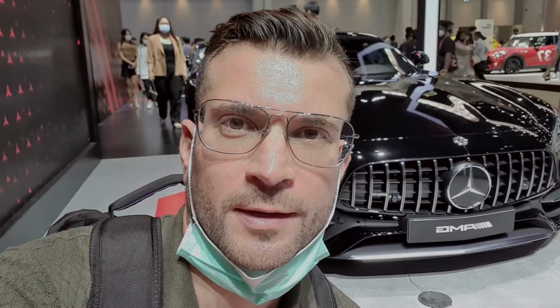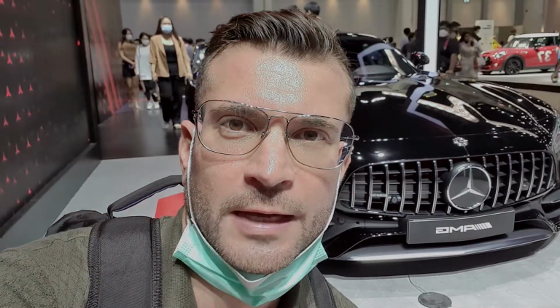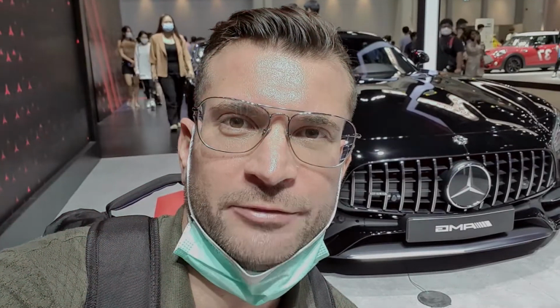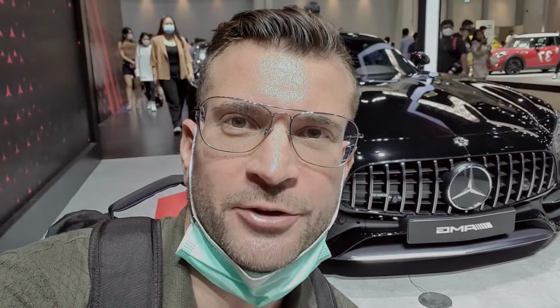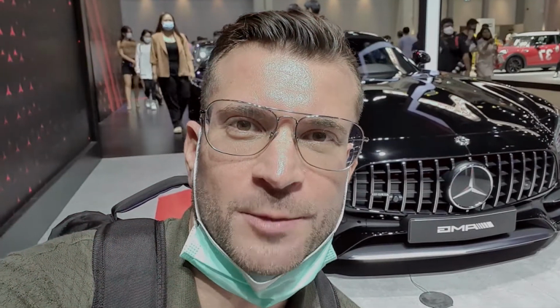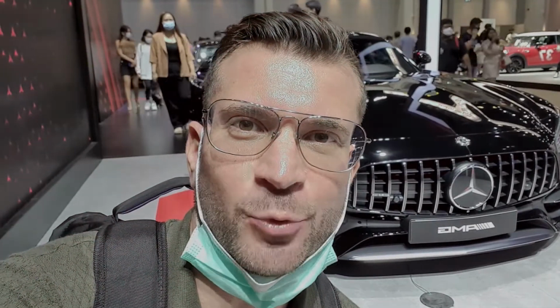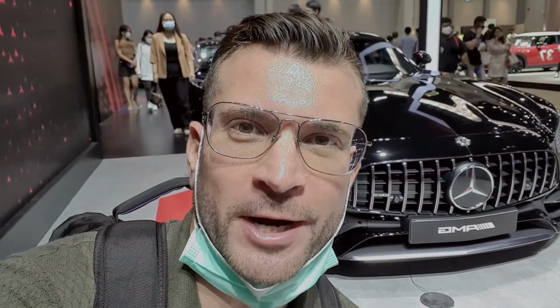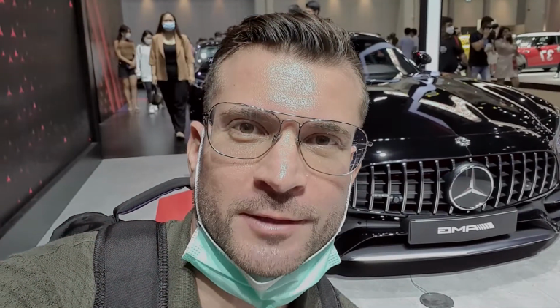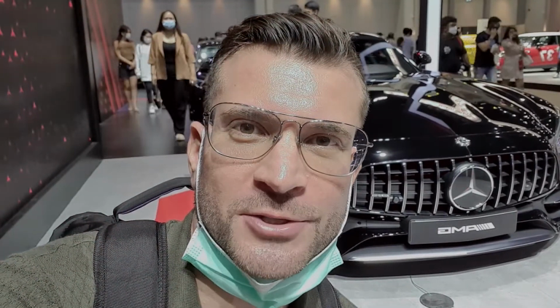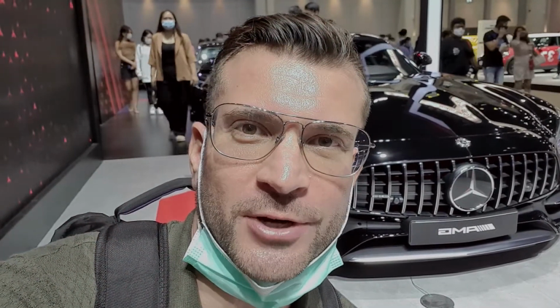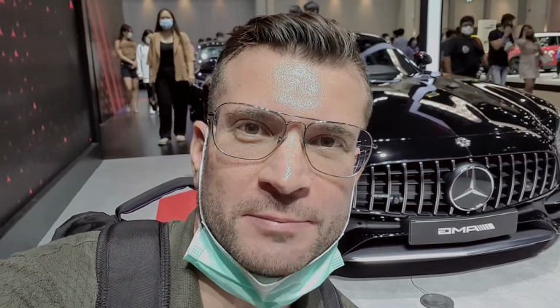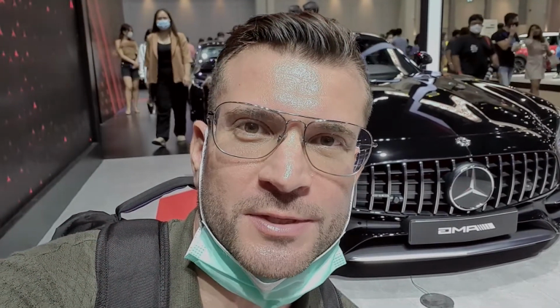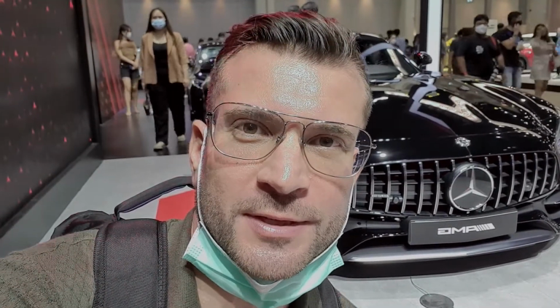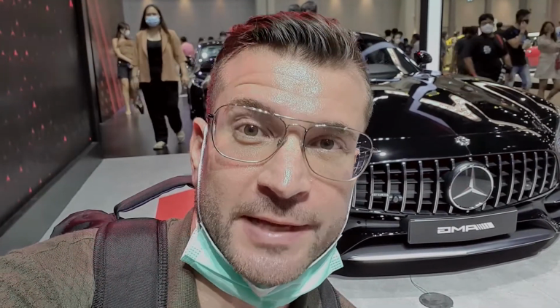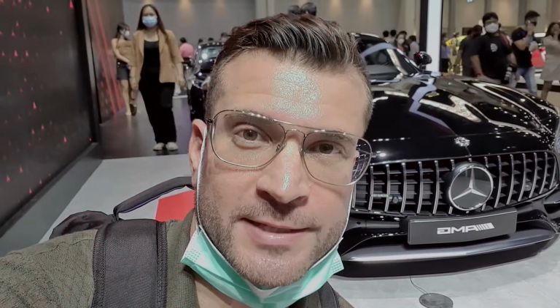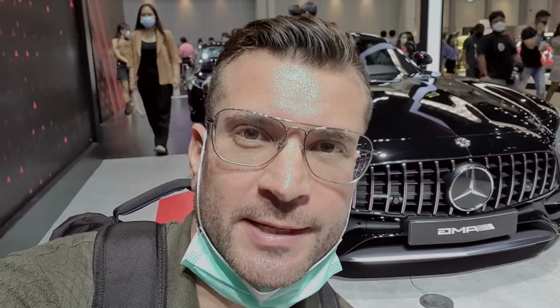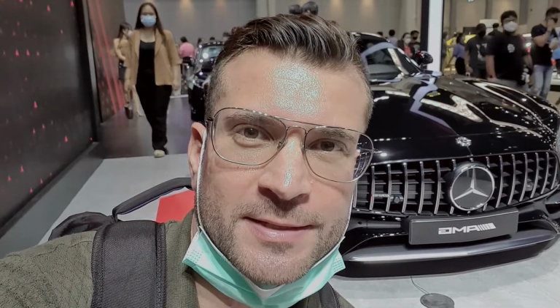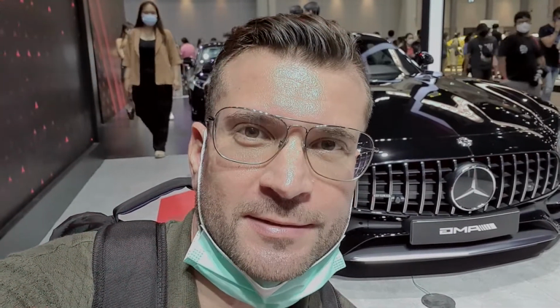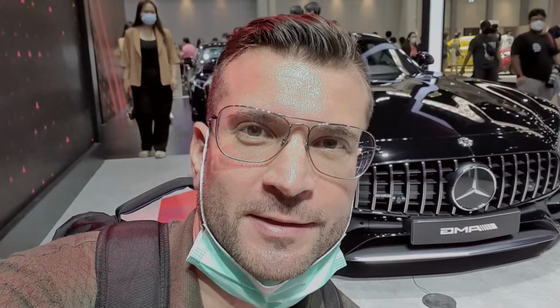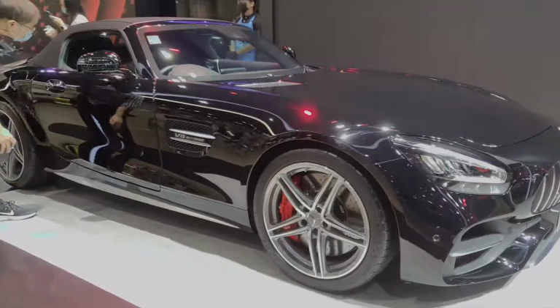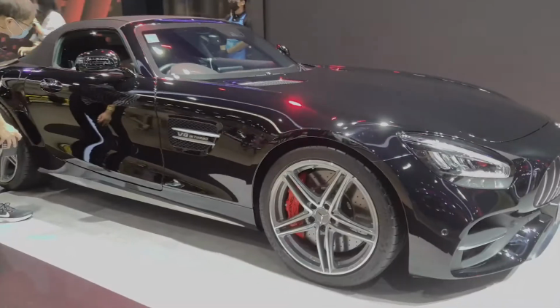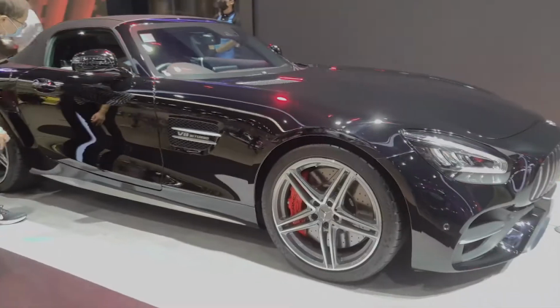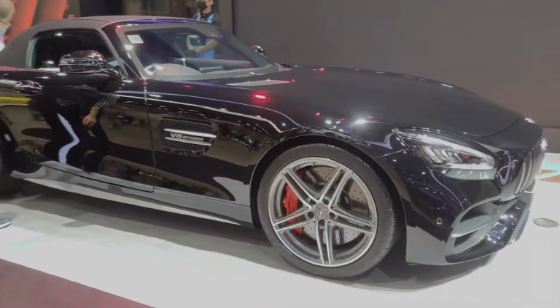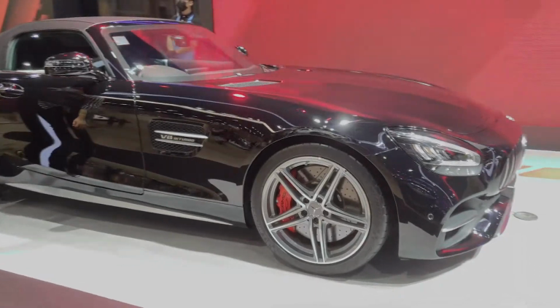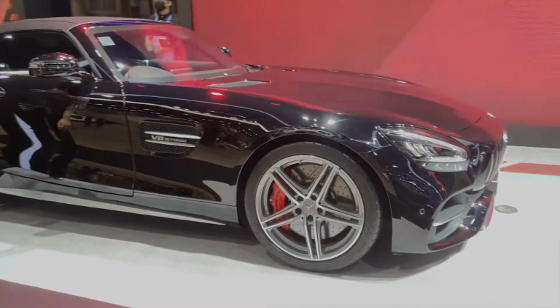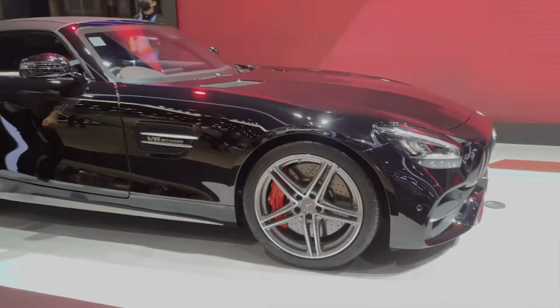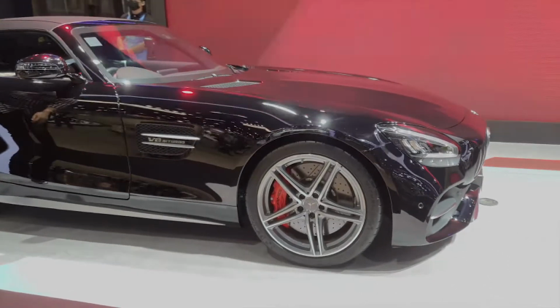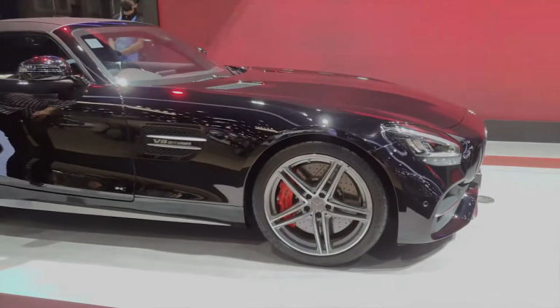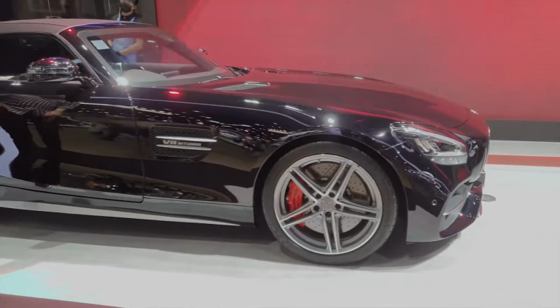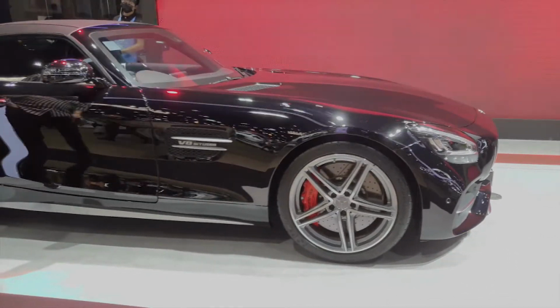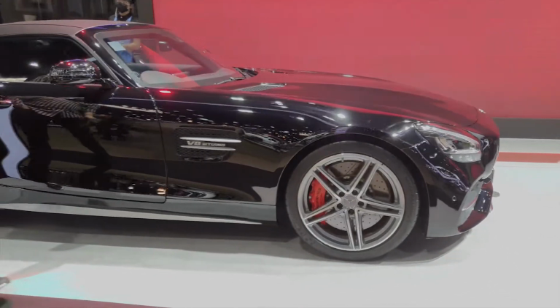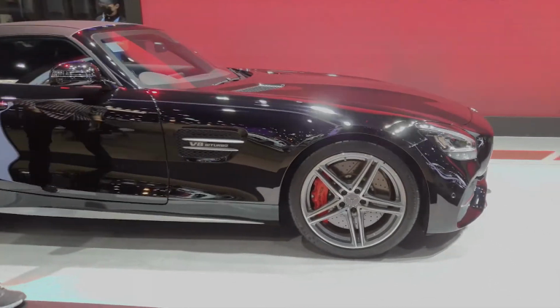If there is a brand that screams success, it's right there. It's Mercedes.